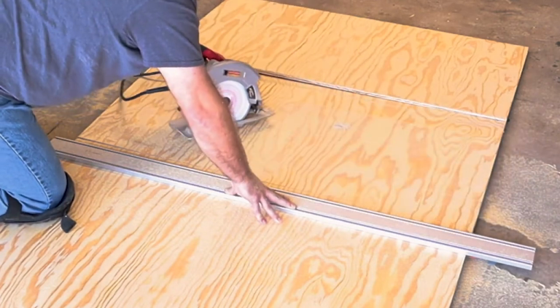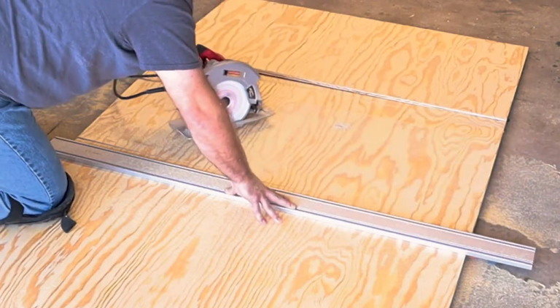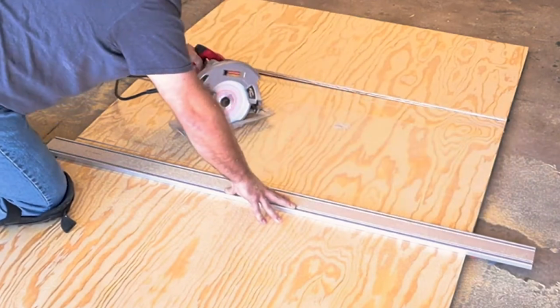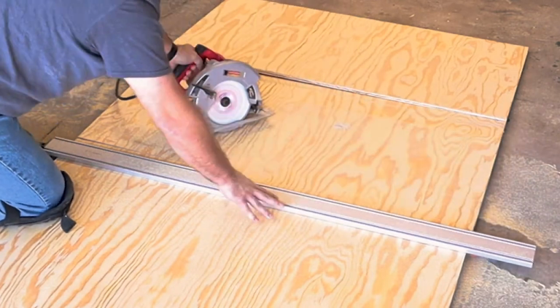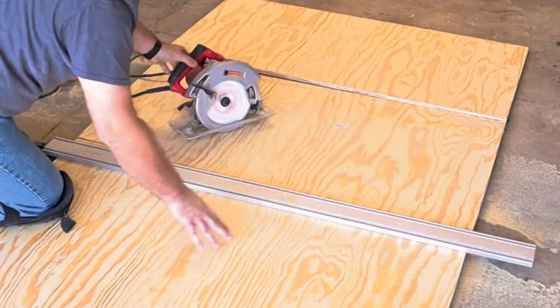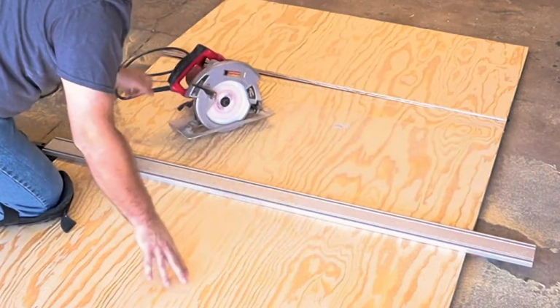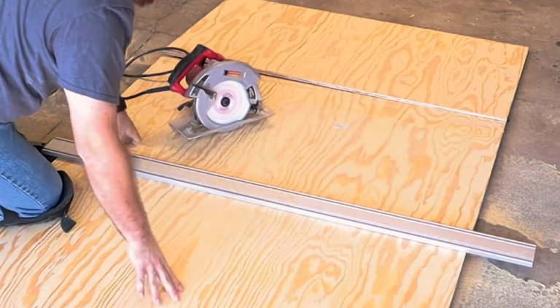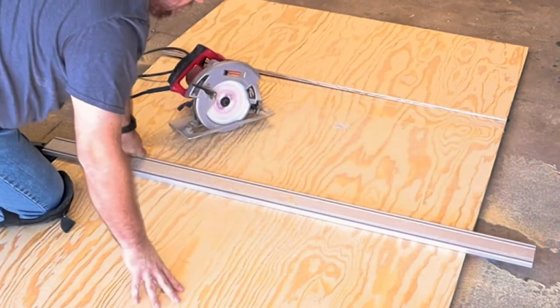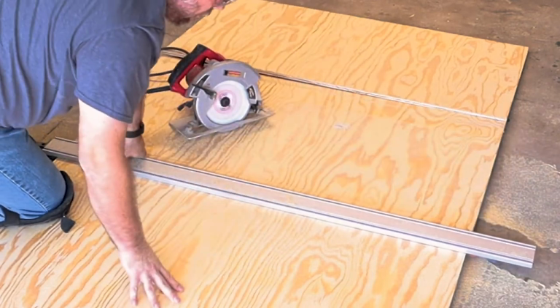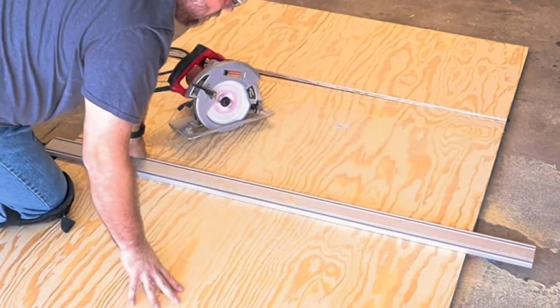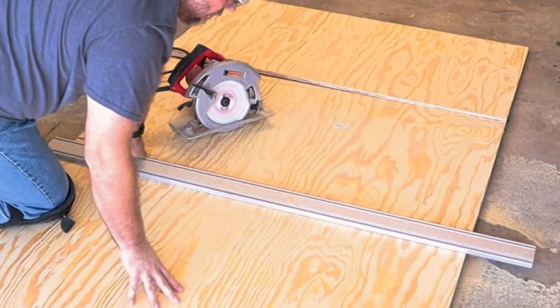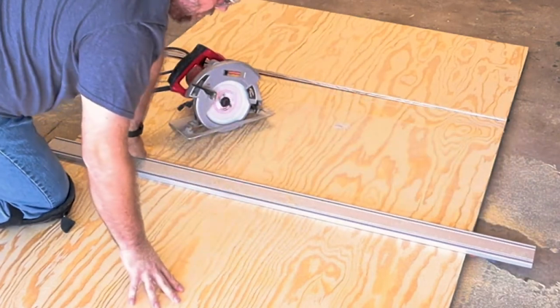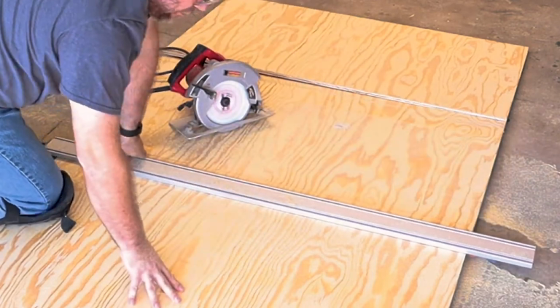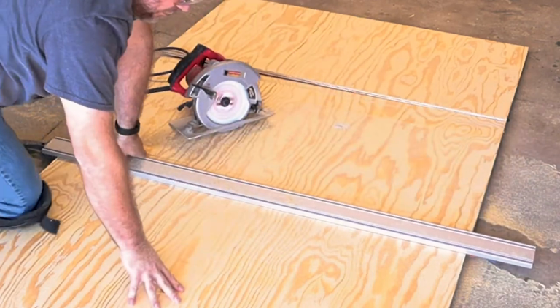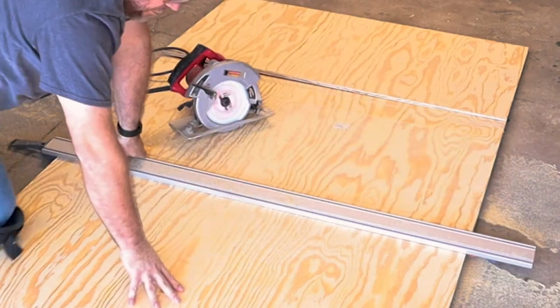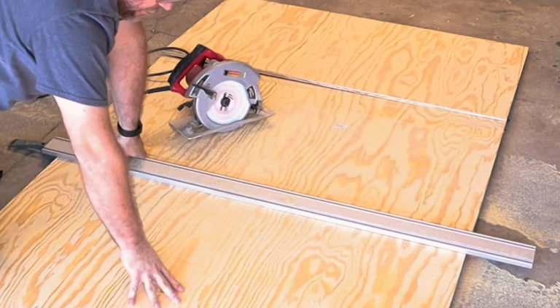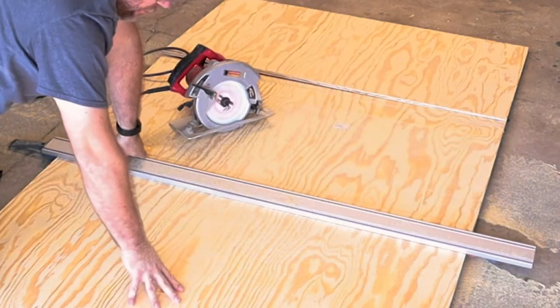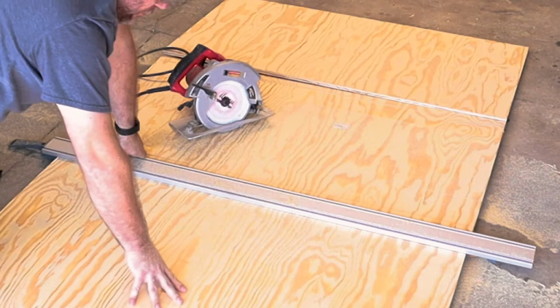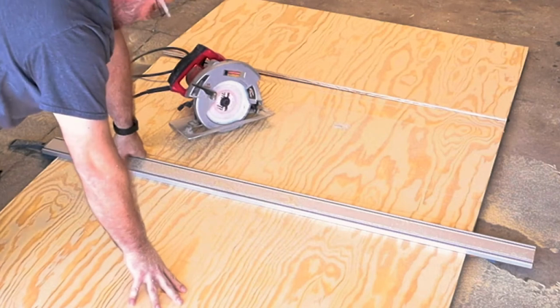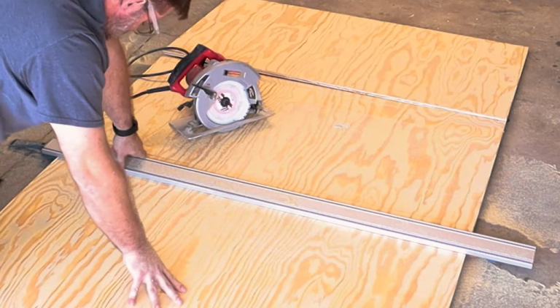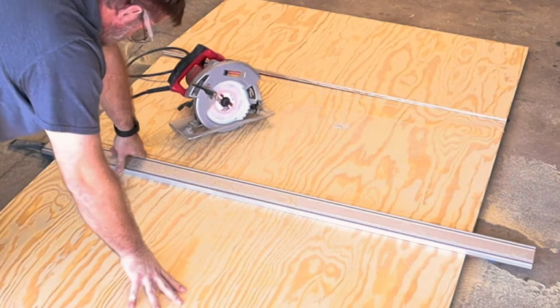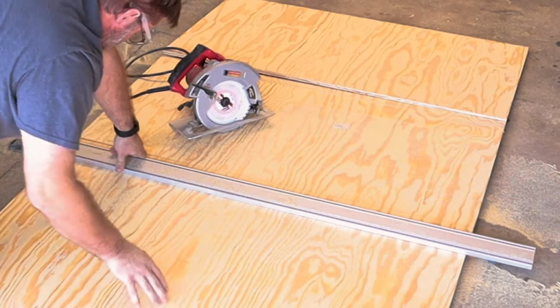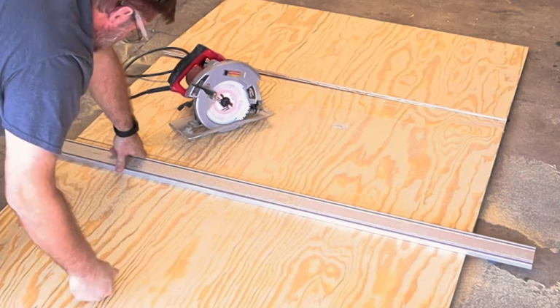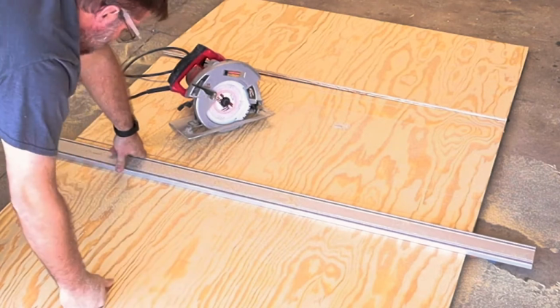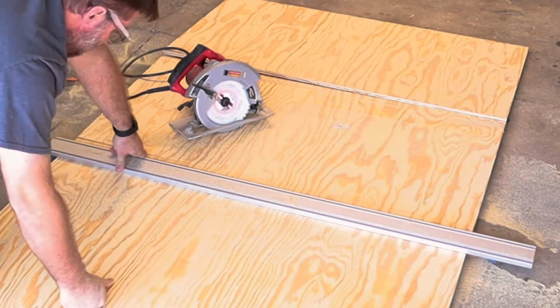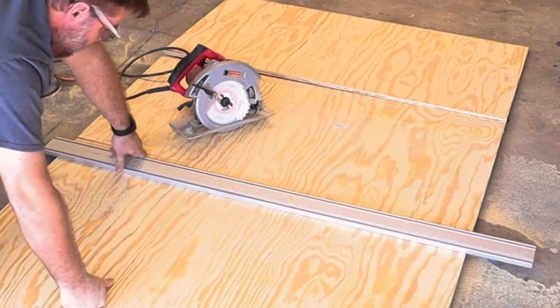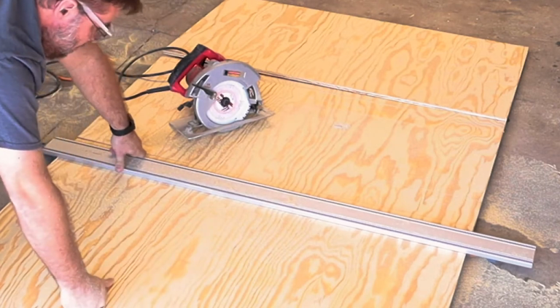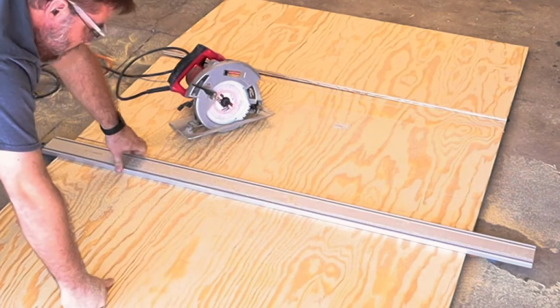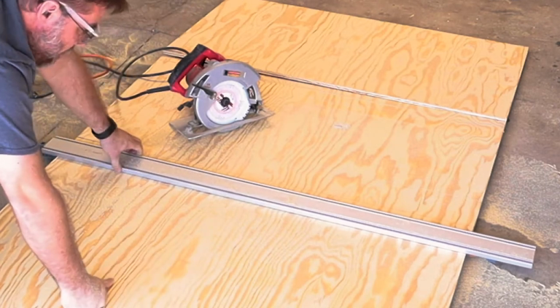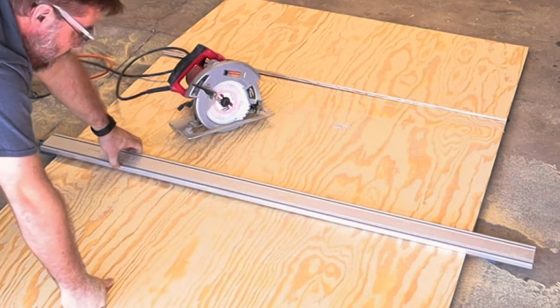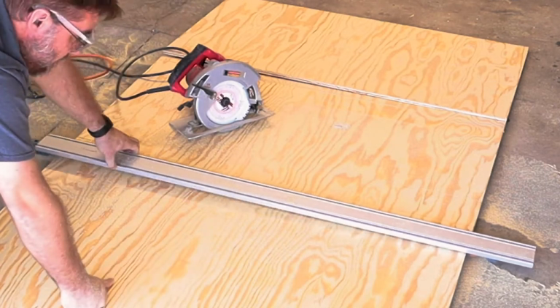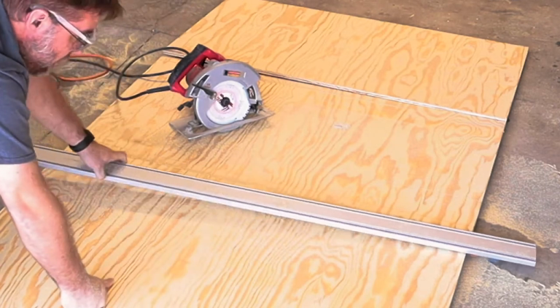I really need to find a better way to cut down these full sheets. This is hard on the knees.